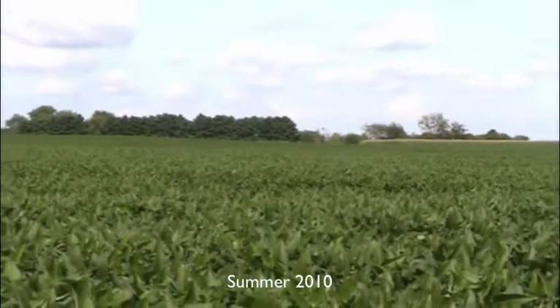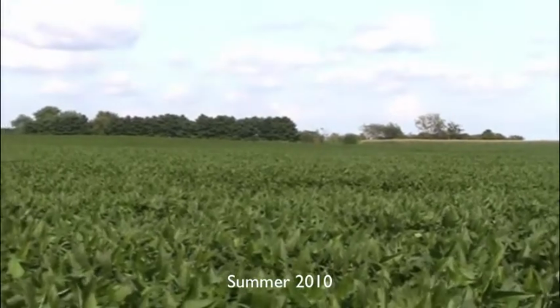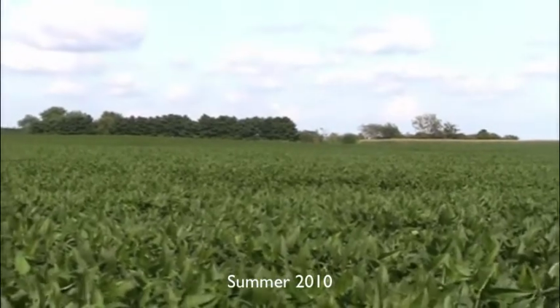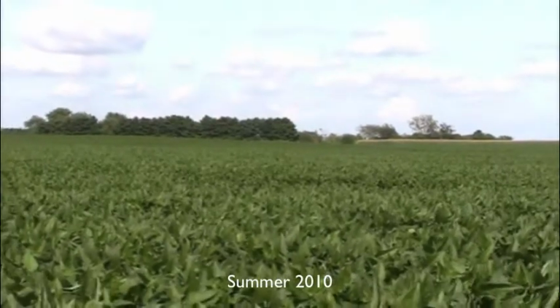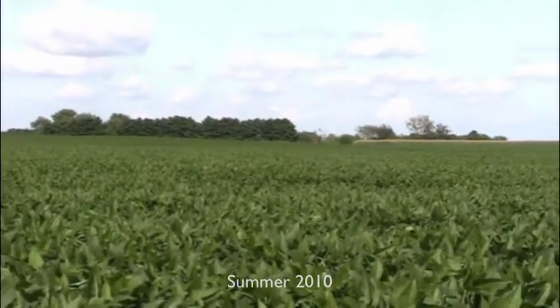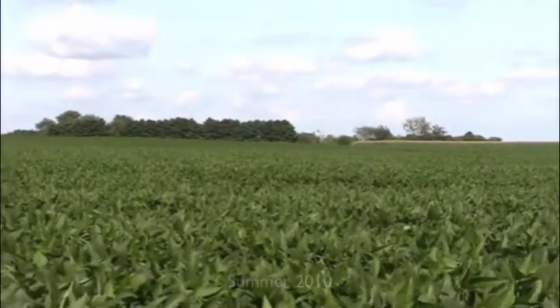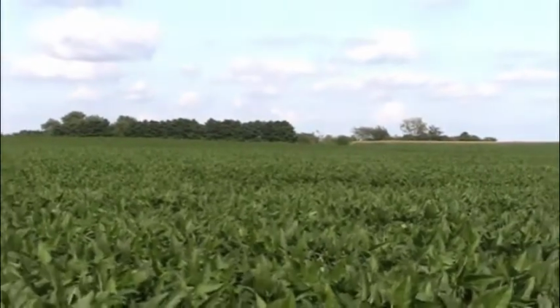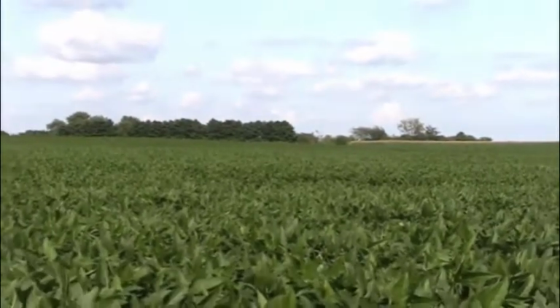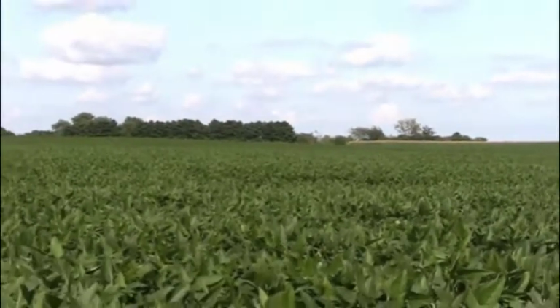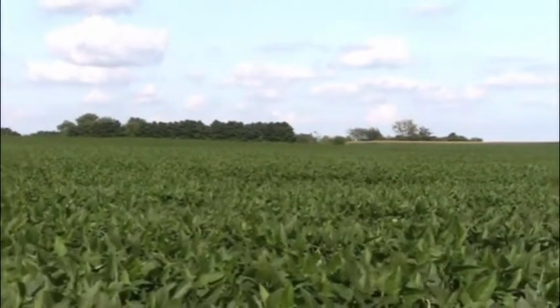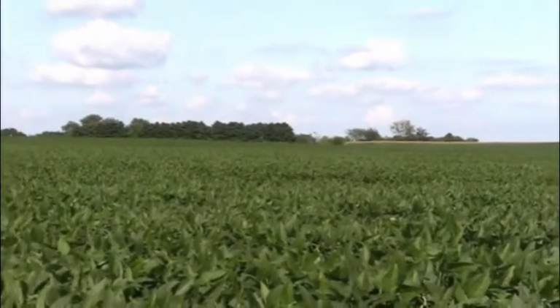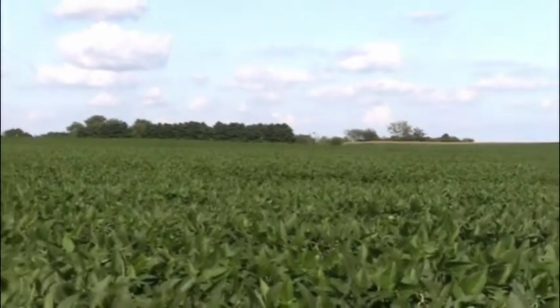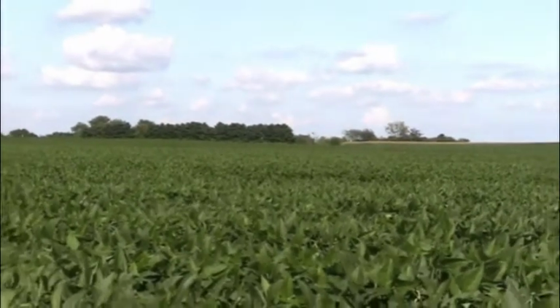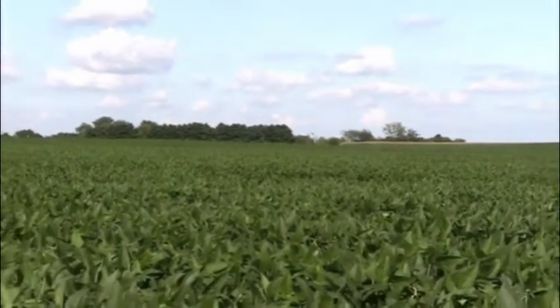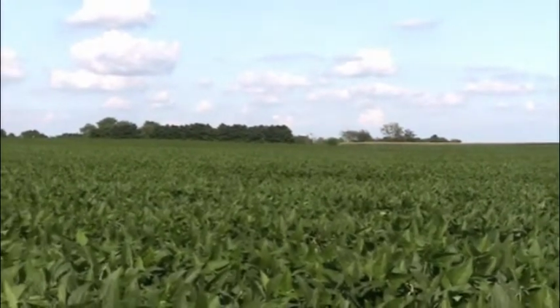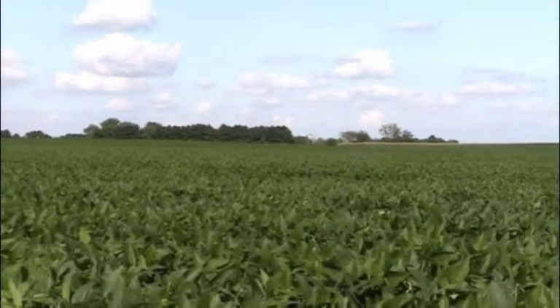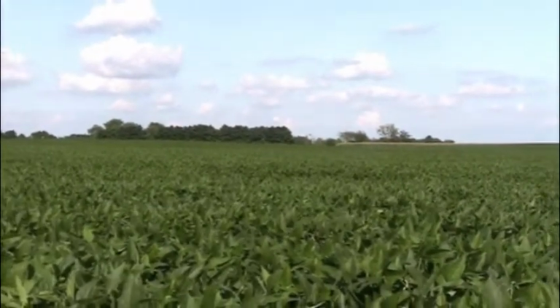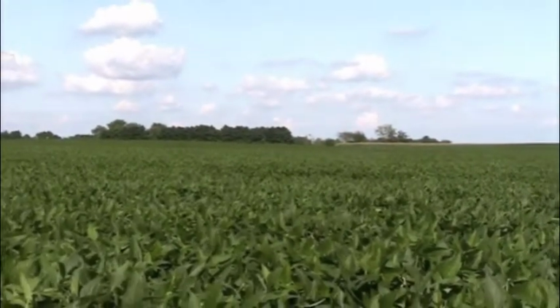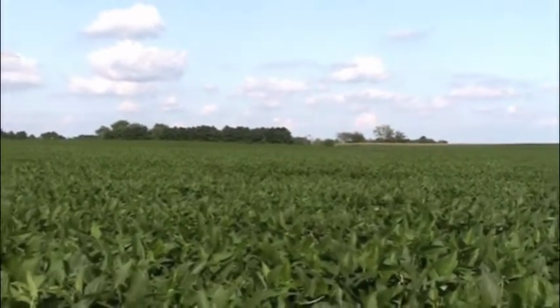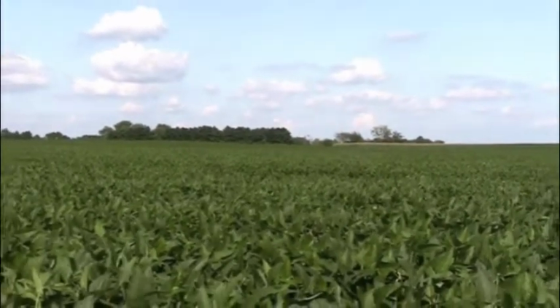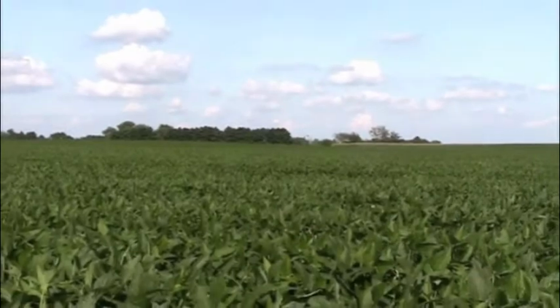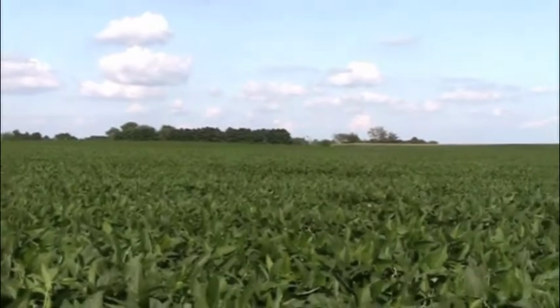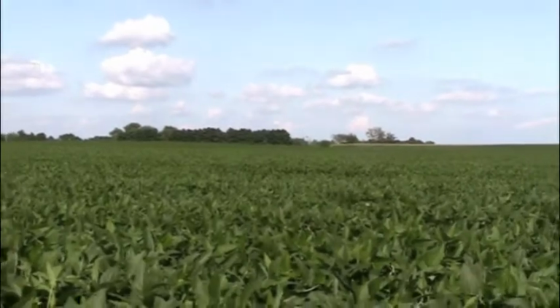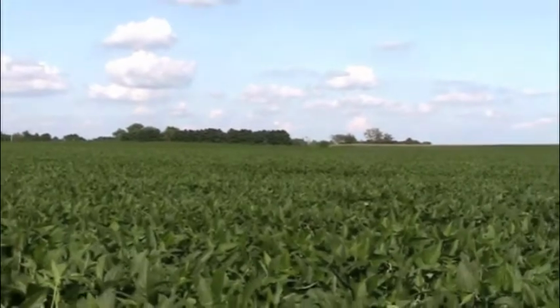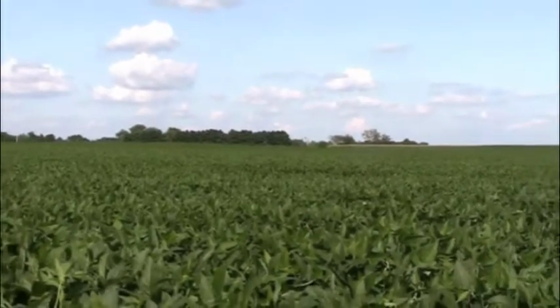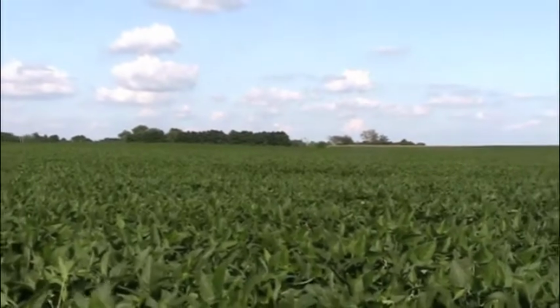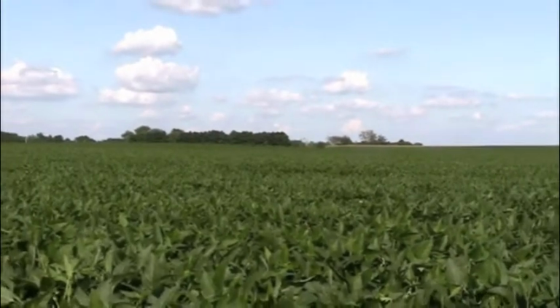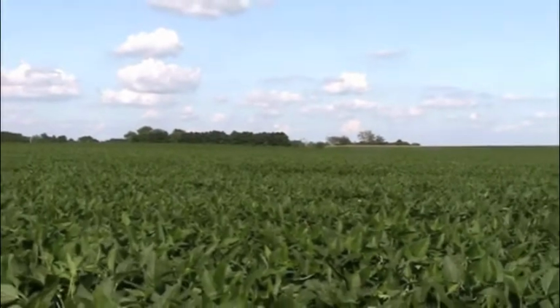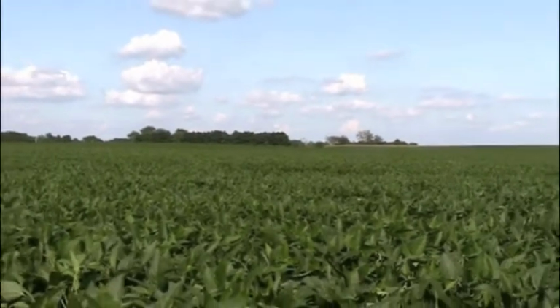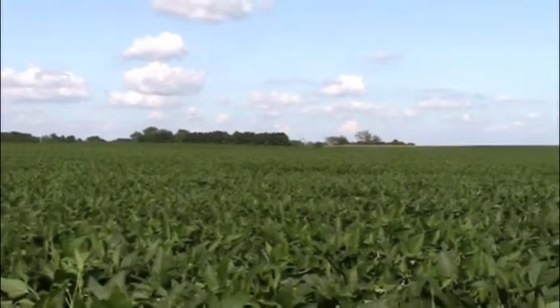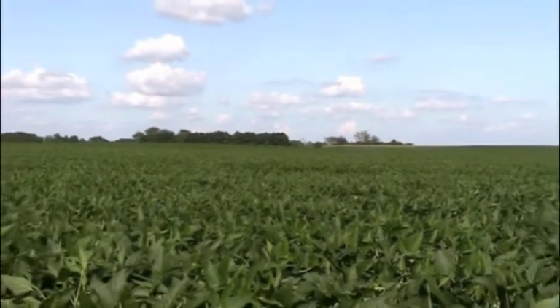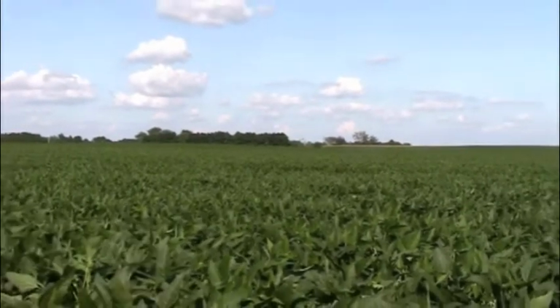We've had timely rain so far this year, but I am now looking to have another additional inch or two of rain — that would be nice.